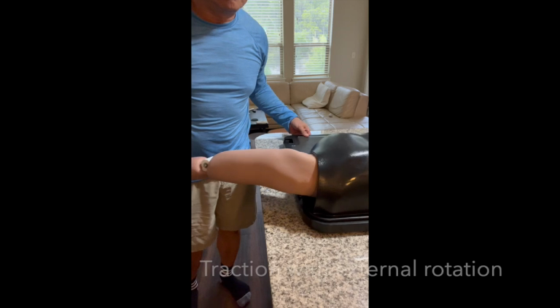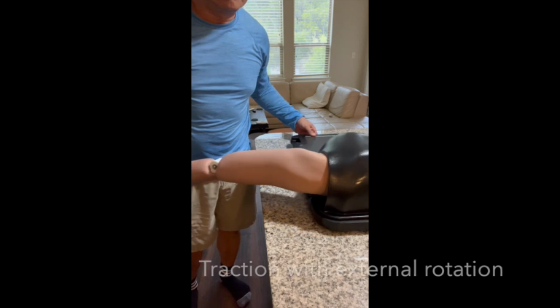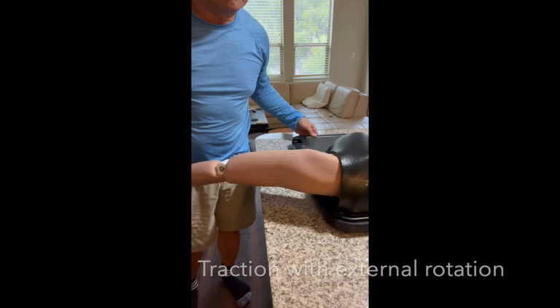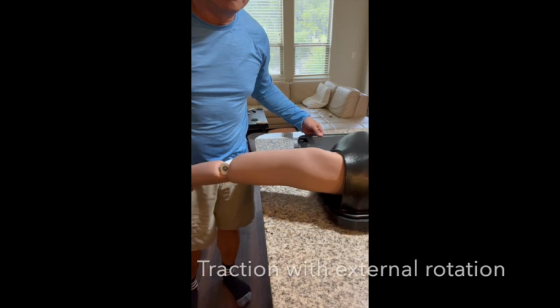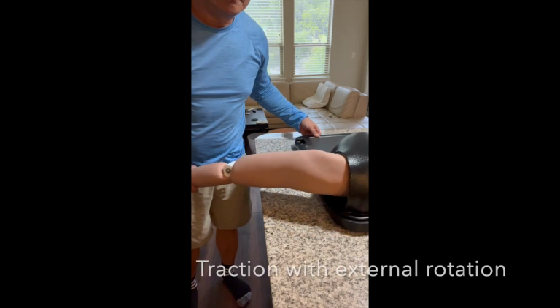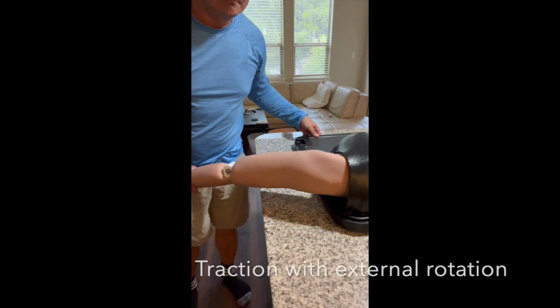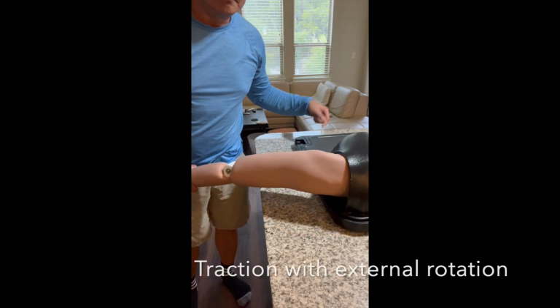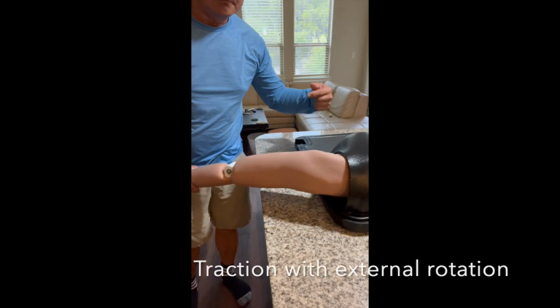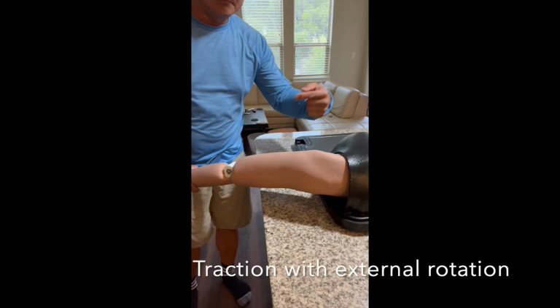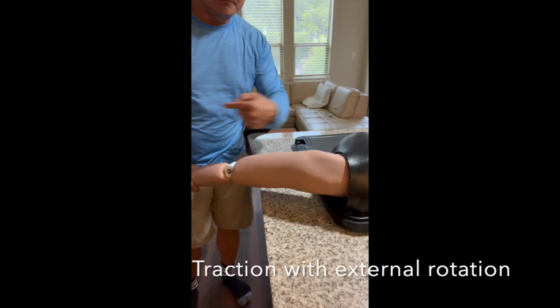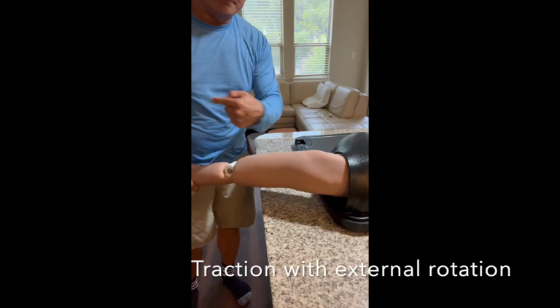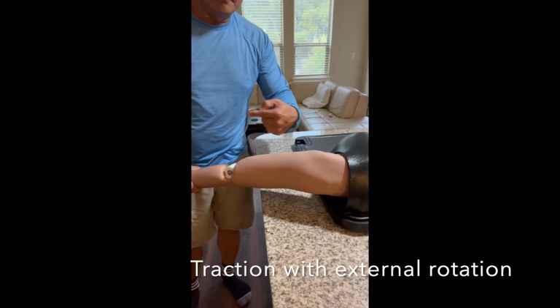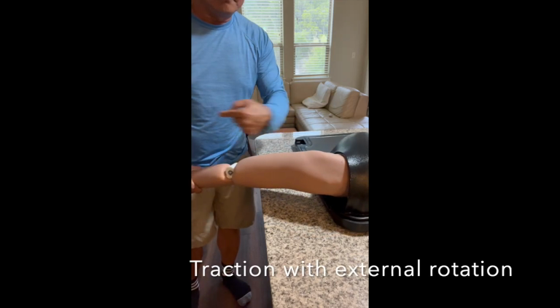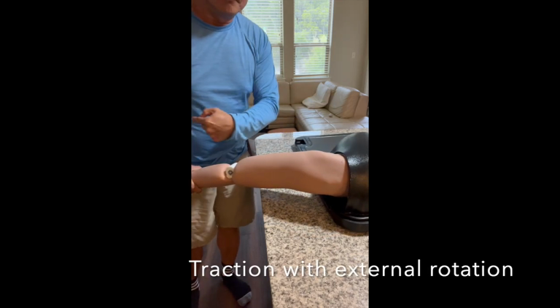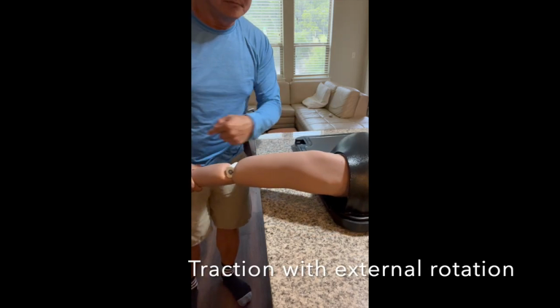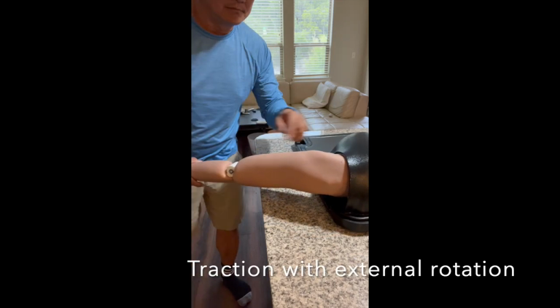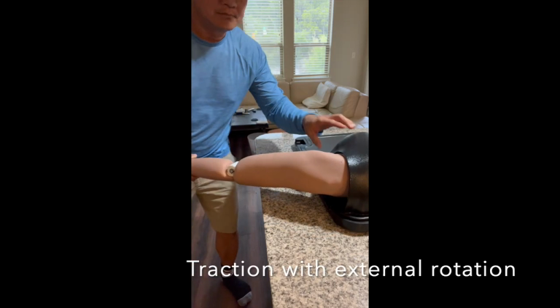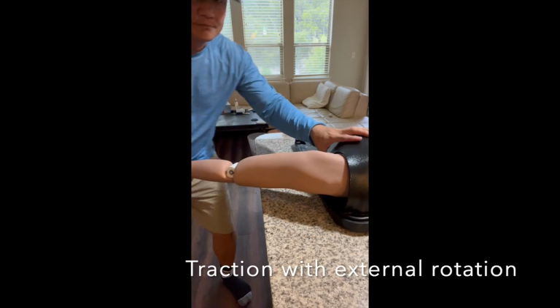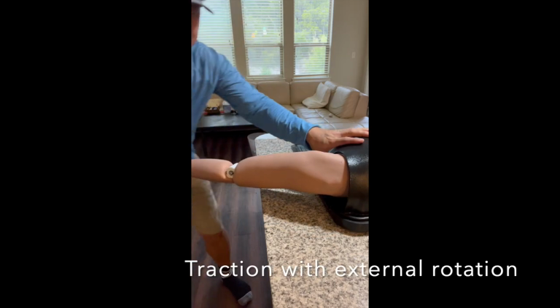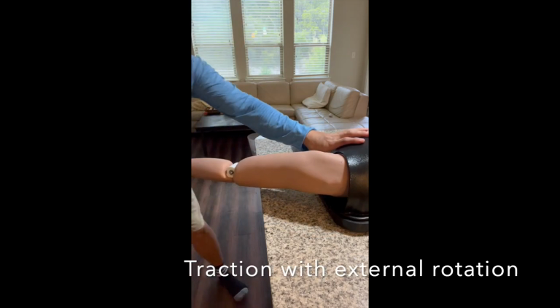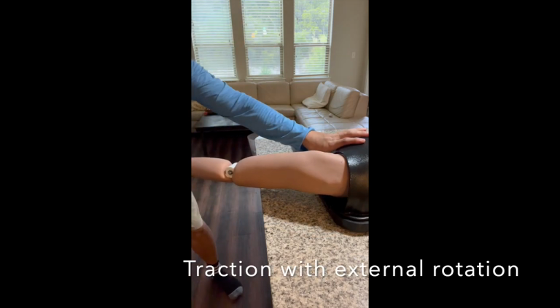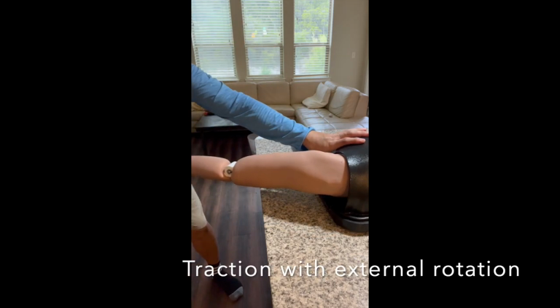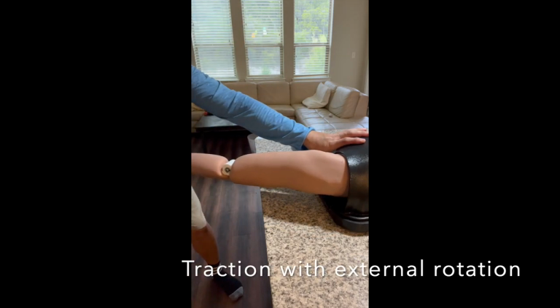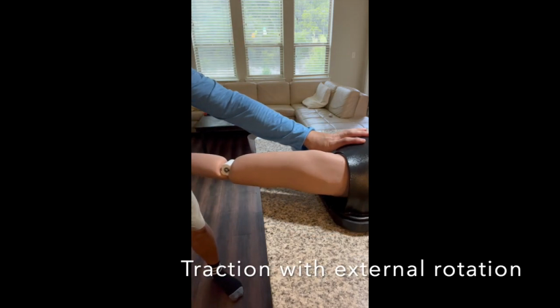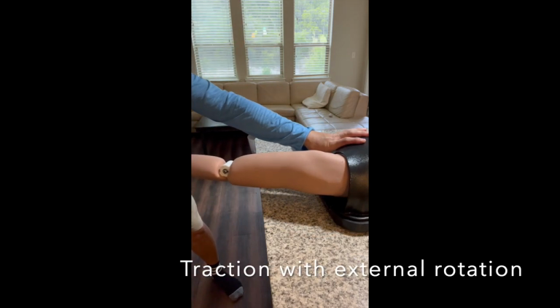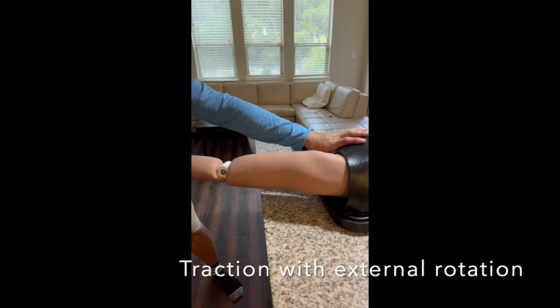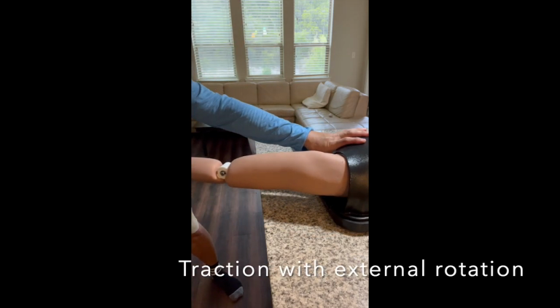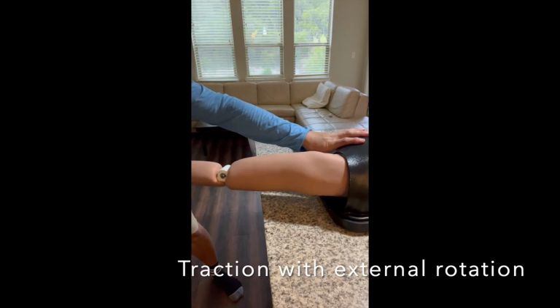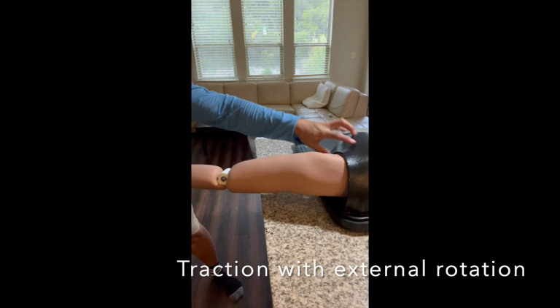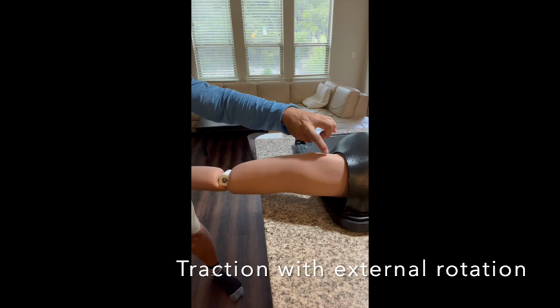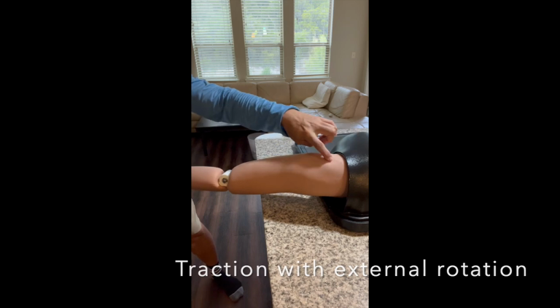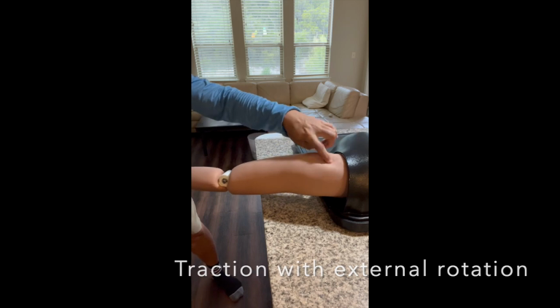Let's start with the shoulder dislocation. This simulator helps you practice the correct motion.